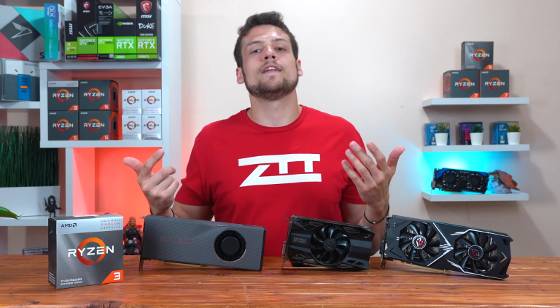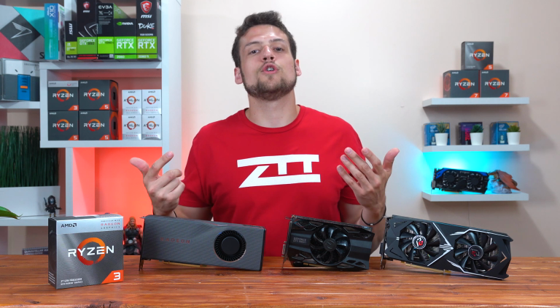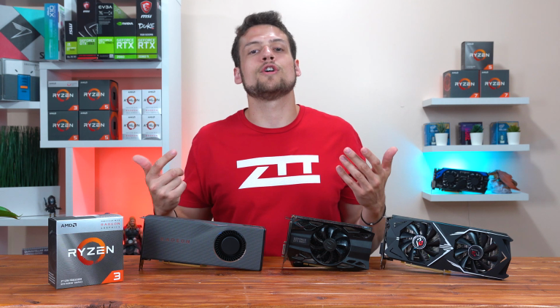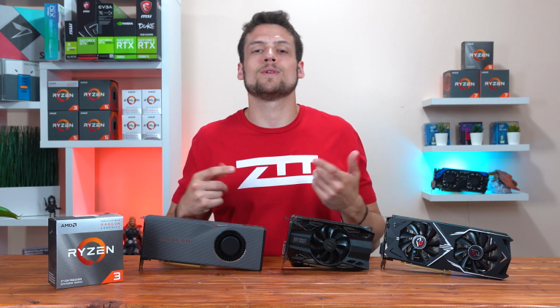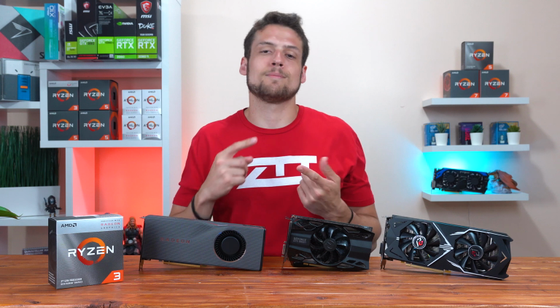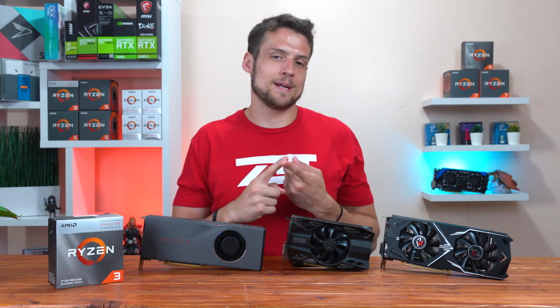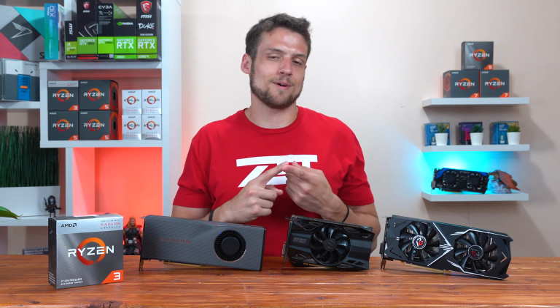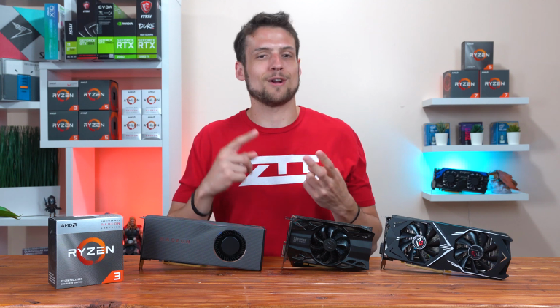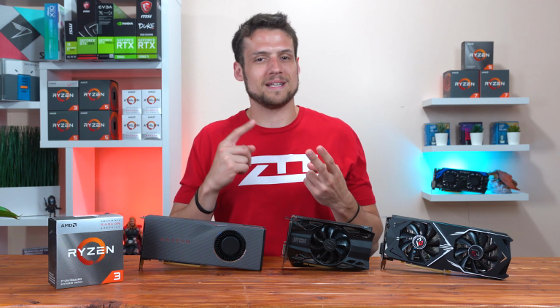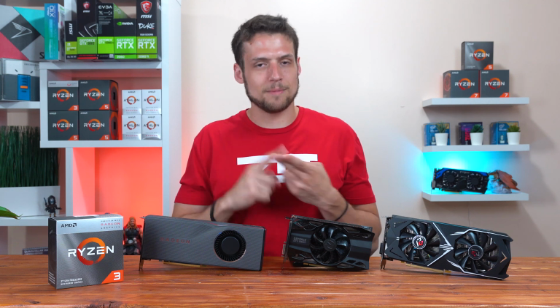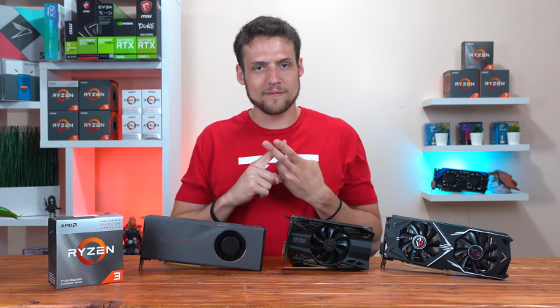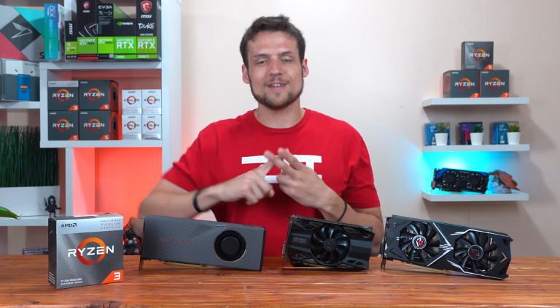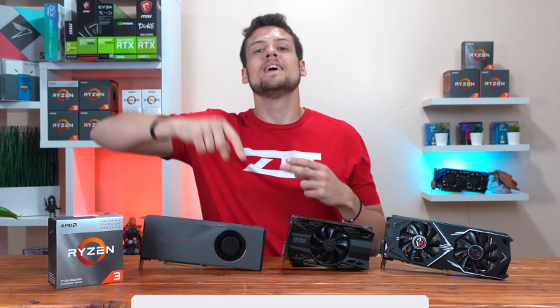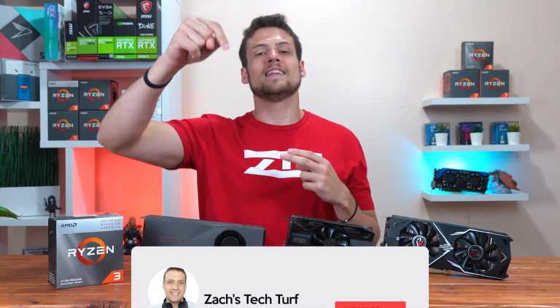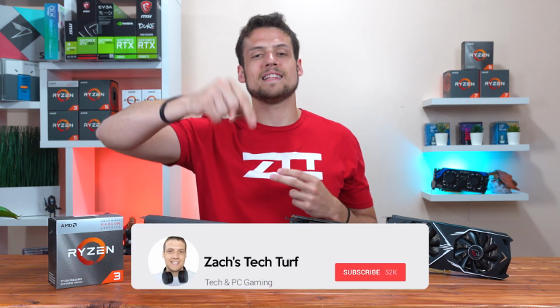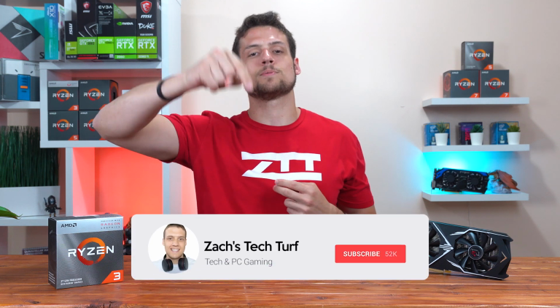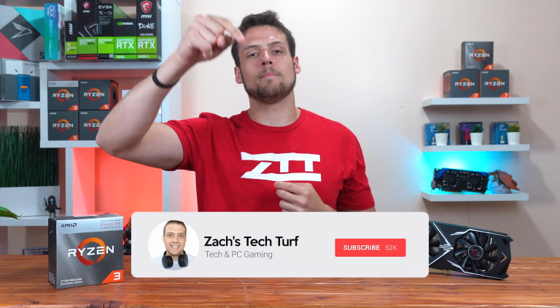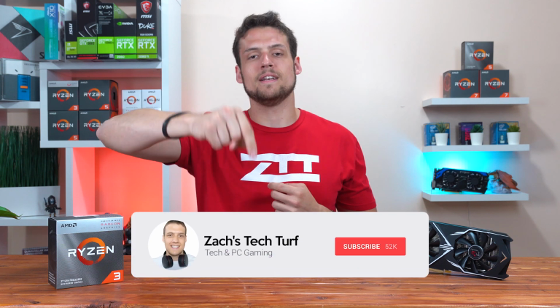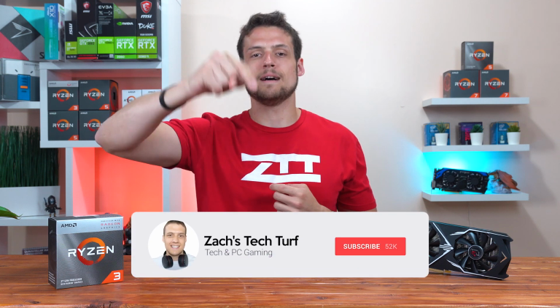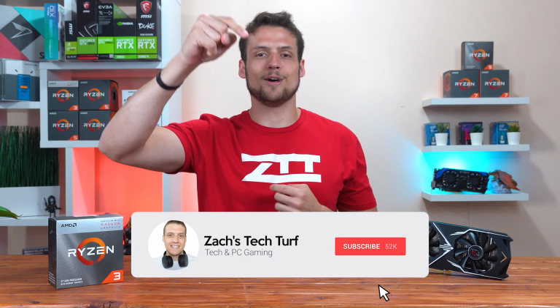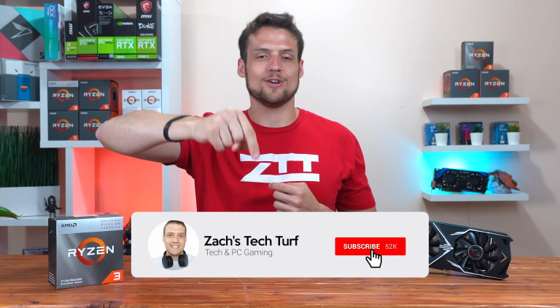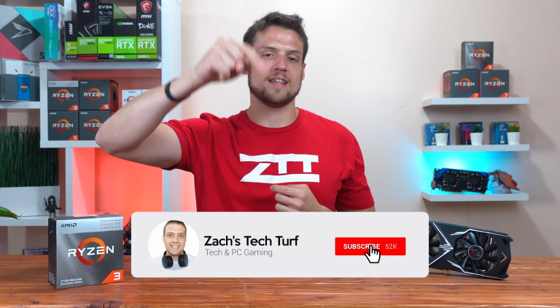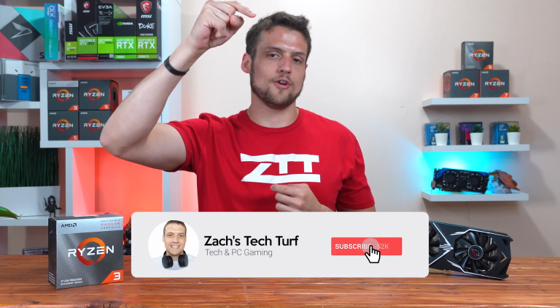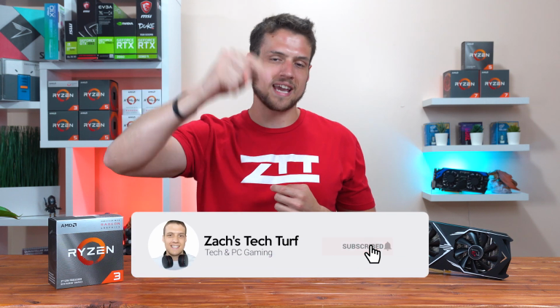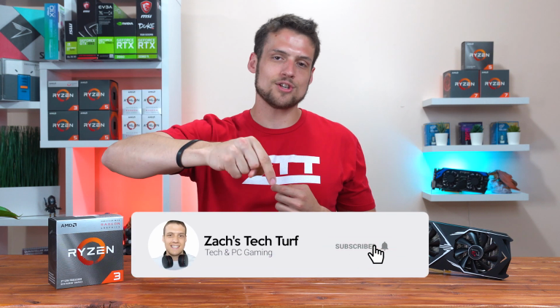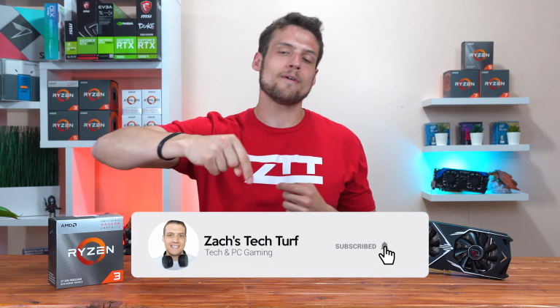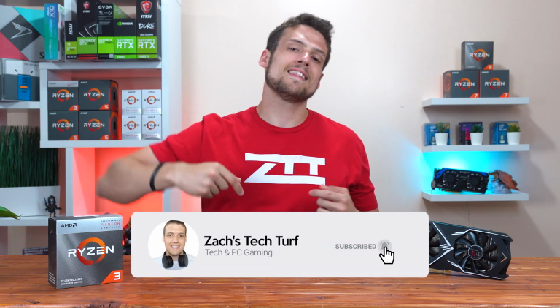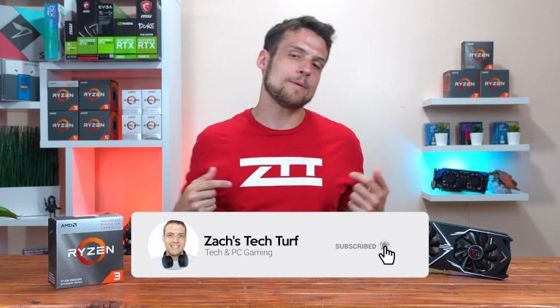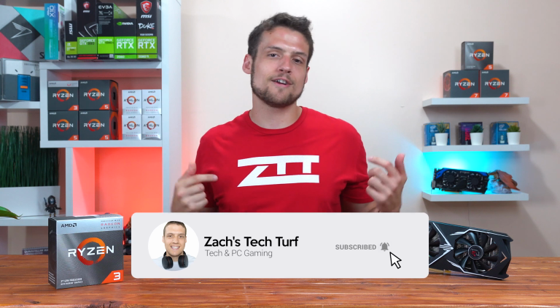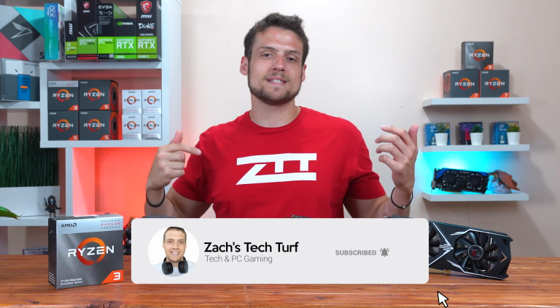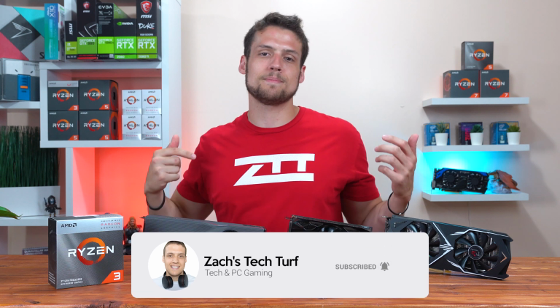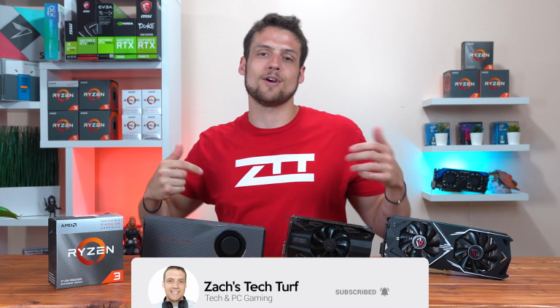If you're new here and you want to see more benchmarking or PC building videos, then hit that subscribe button down below and also that notification bell, that way you never miss an episode.